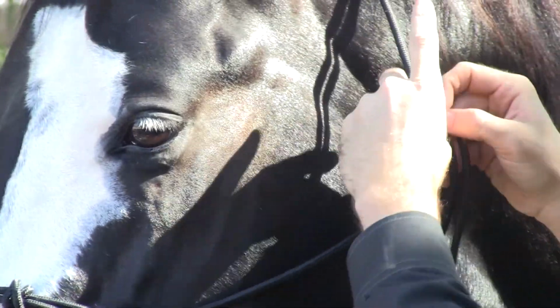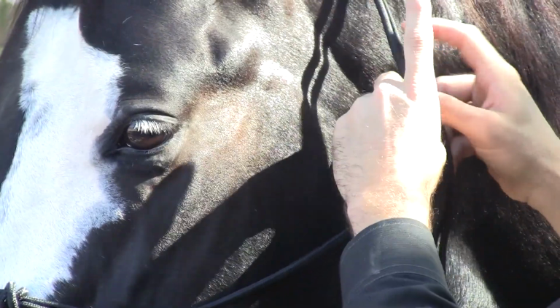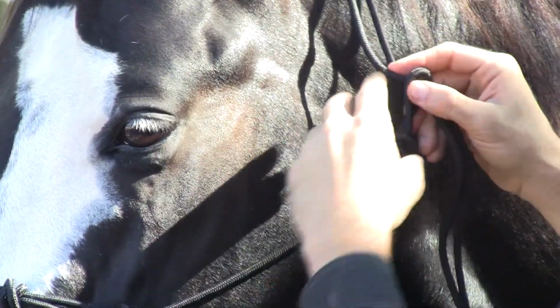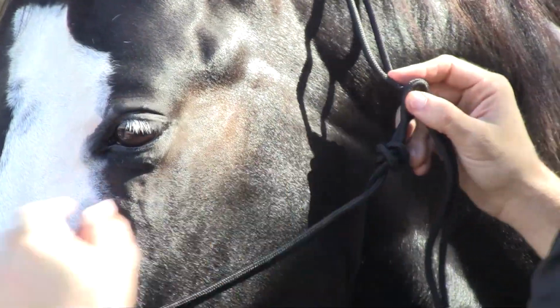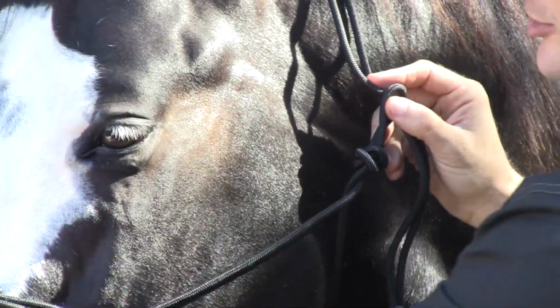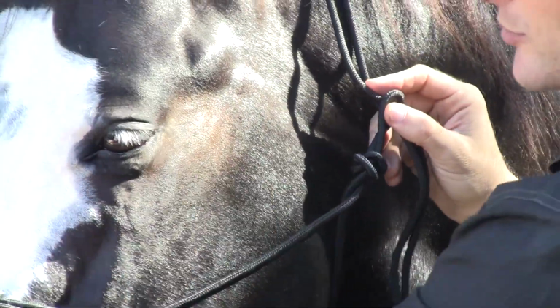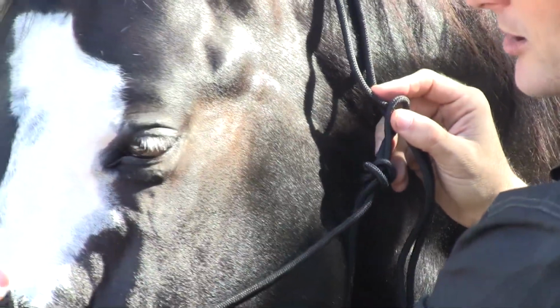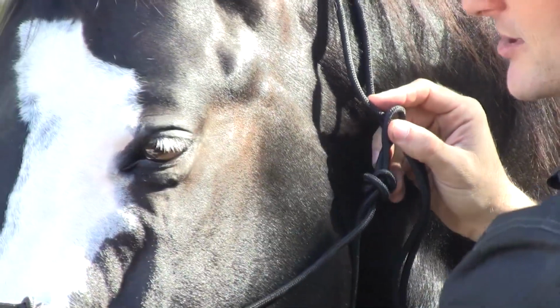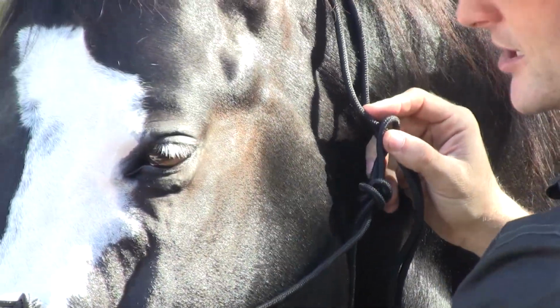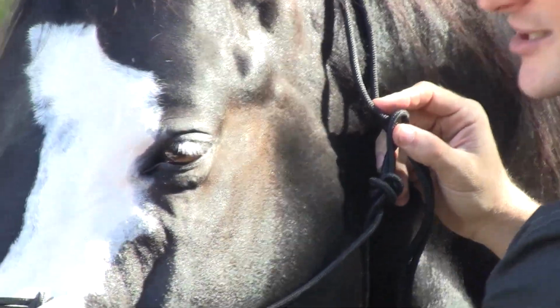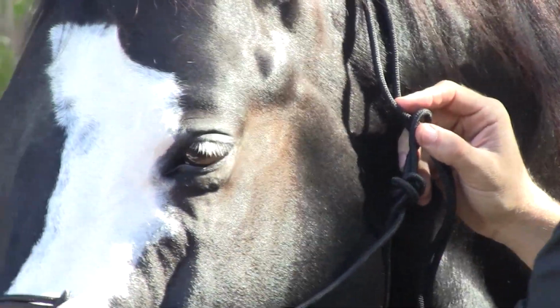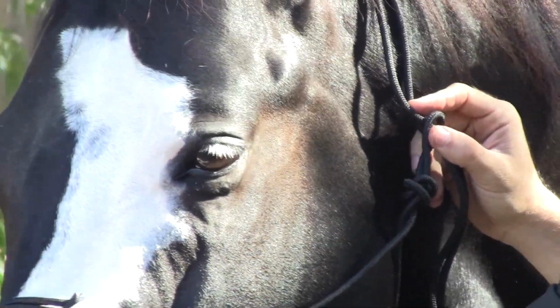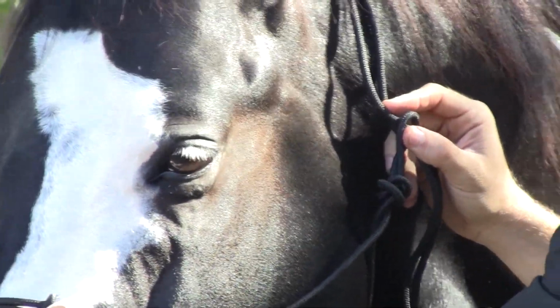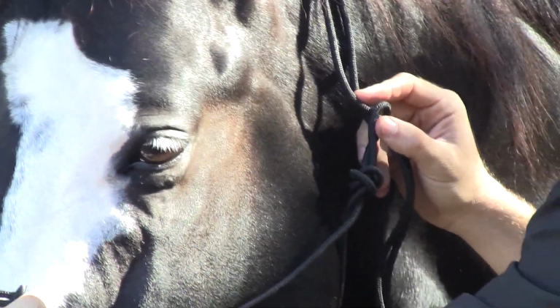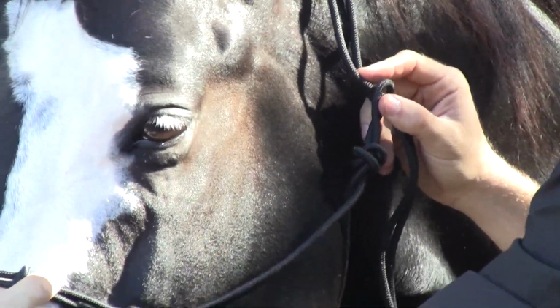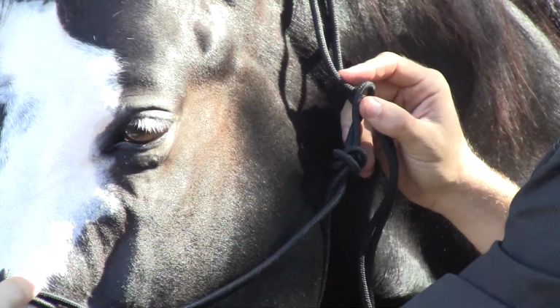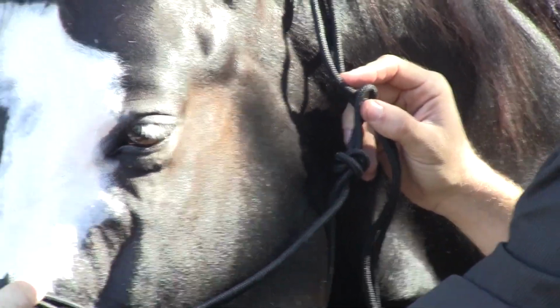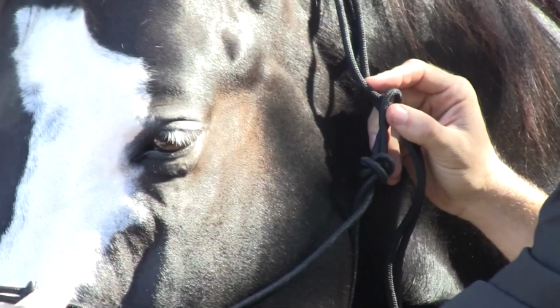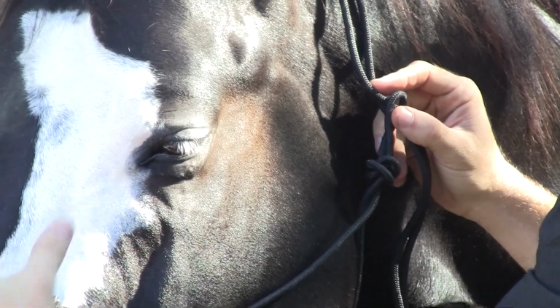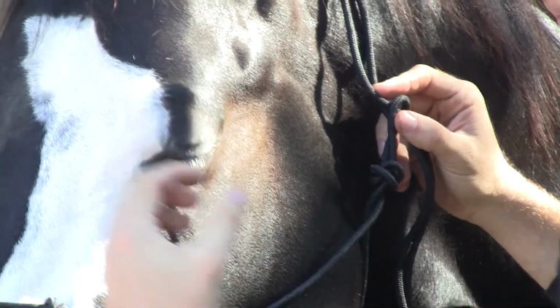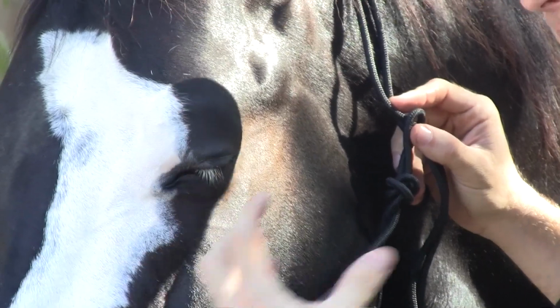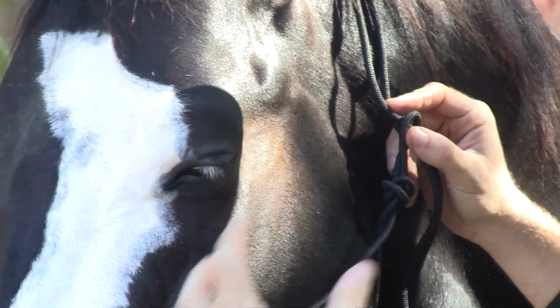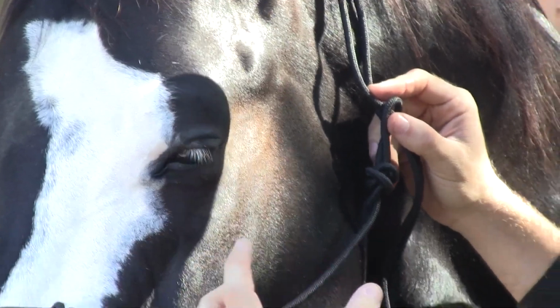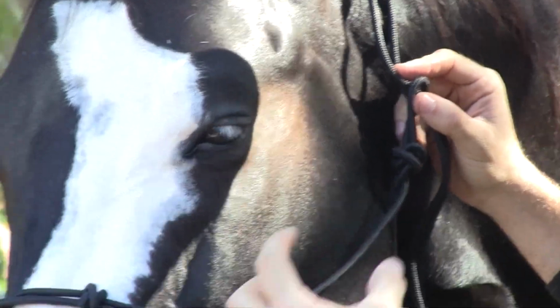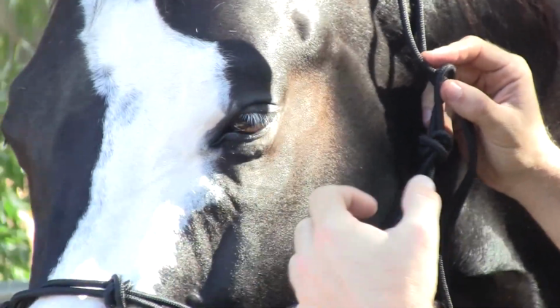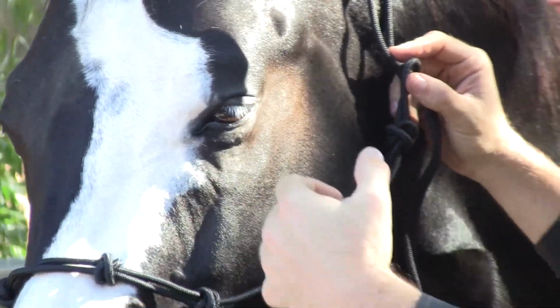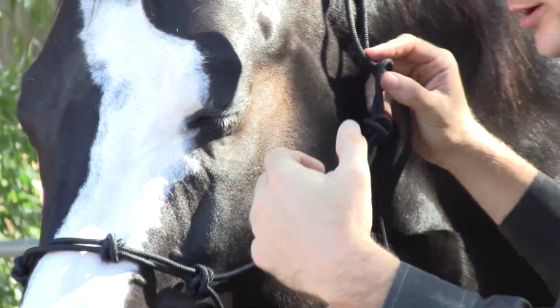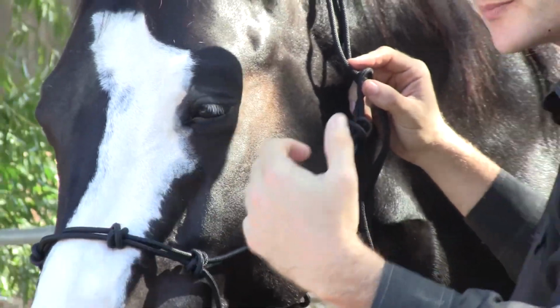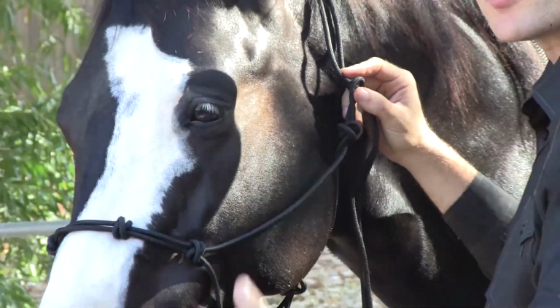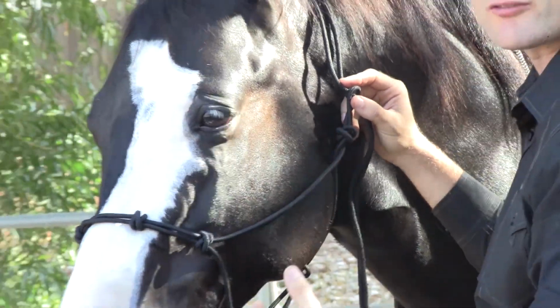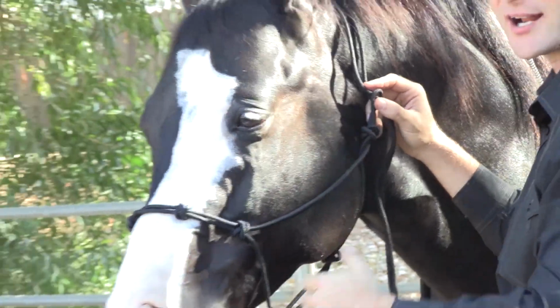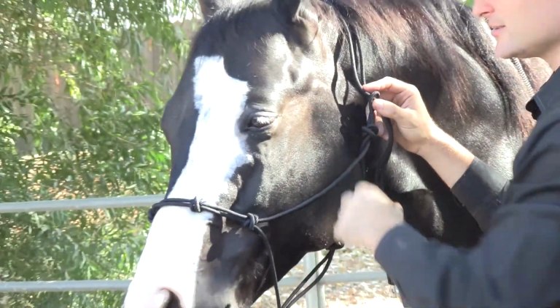The knots here — you want them to sit exactly where they are on the nose right there, and that's in order for the halter to be more effective.